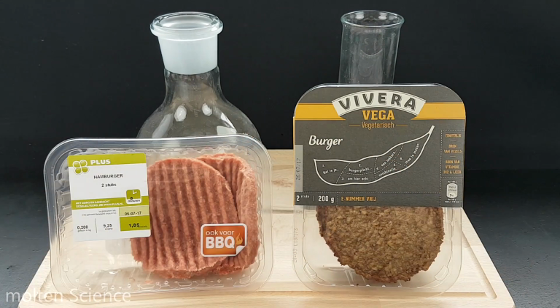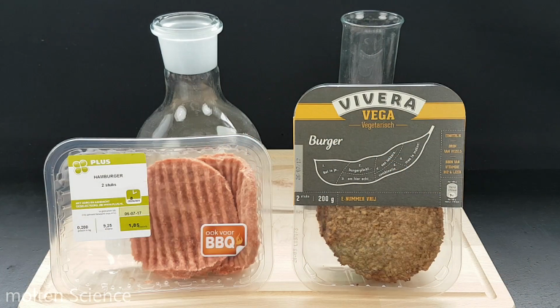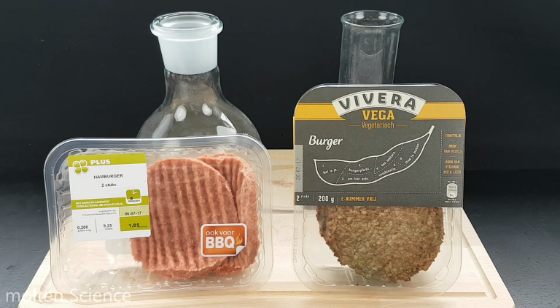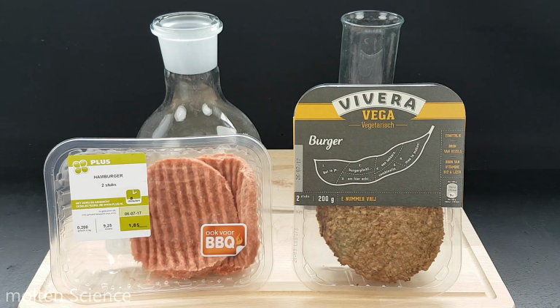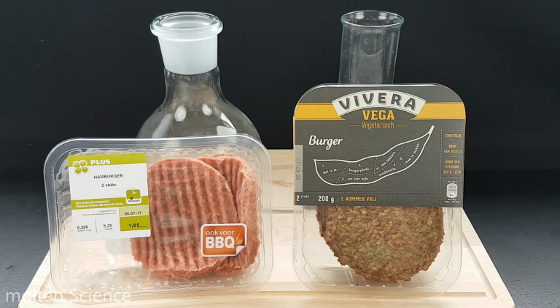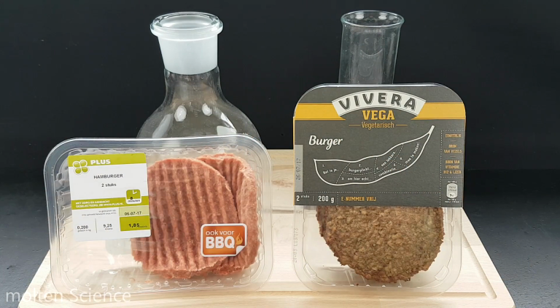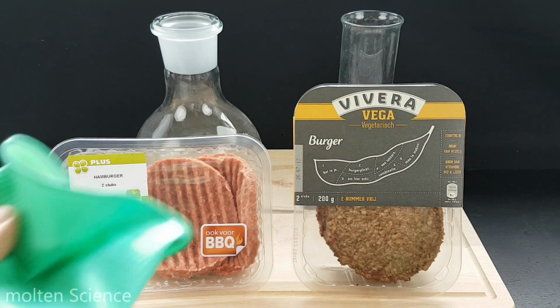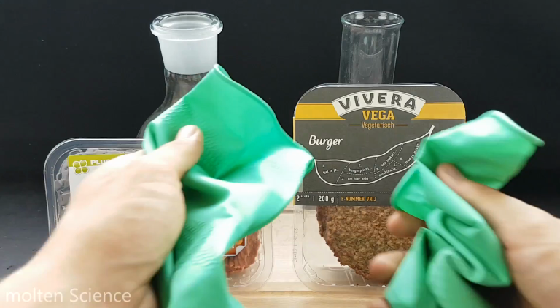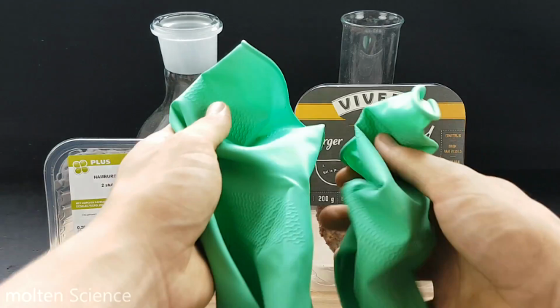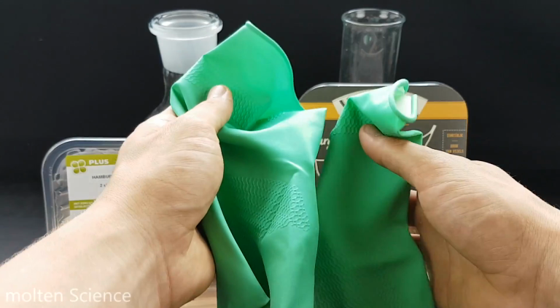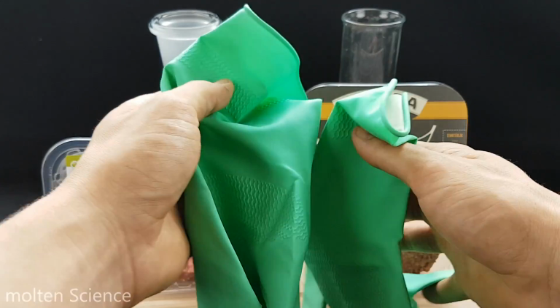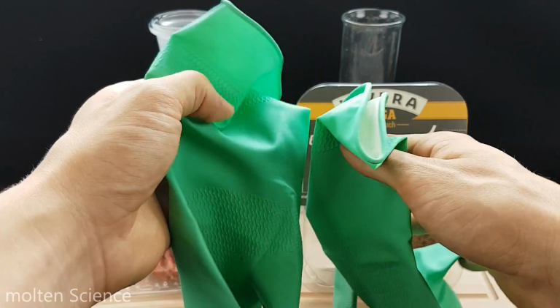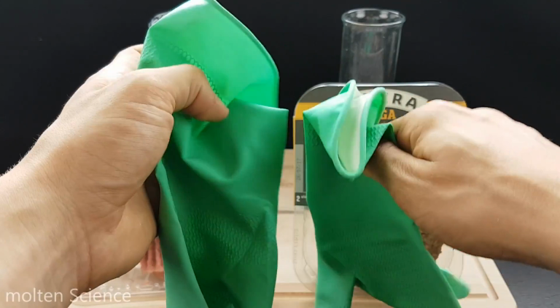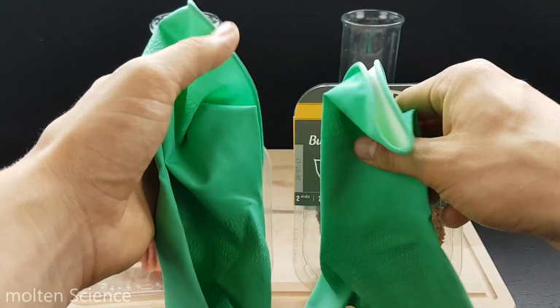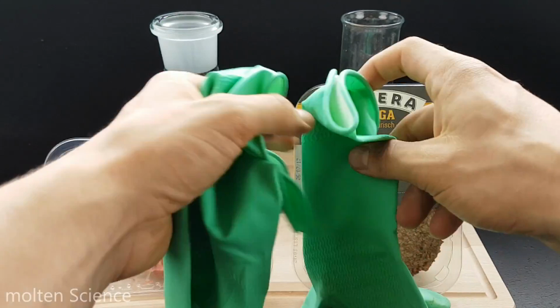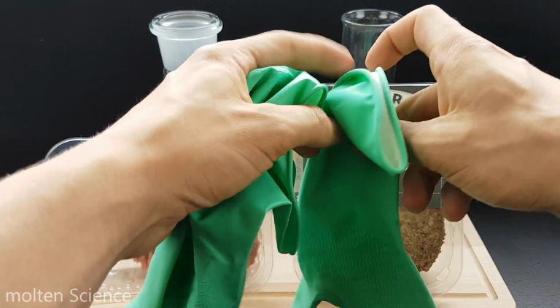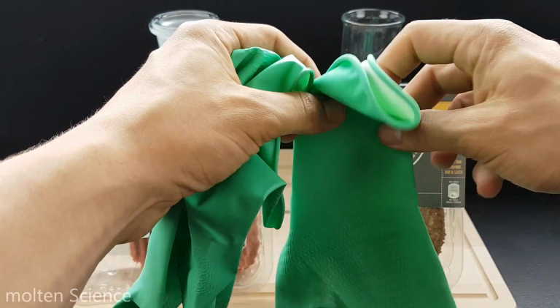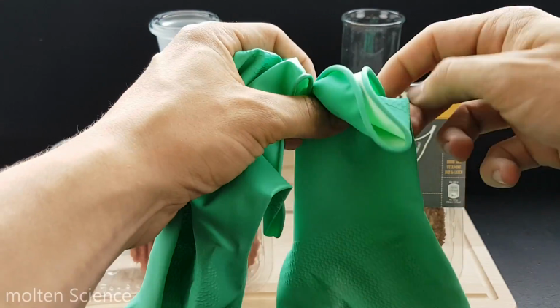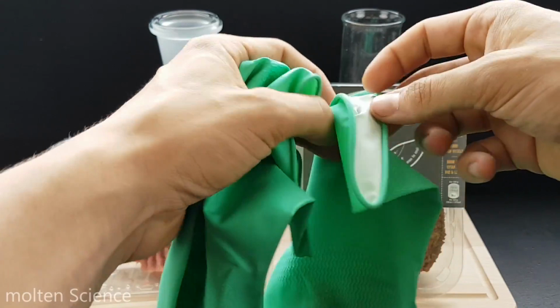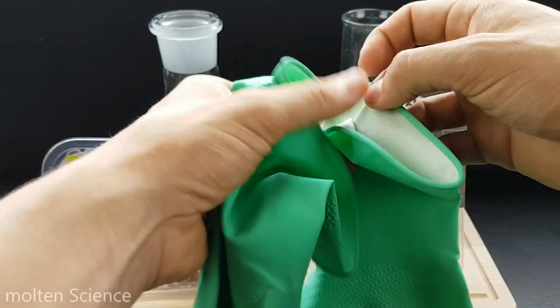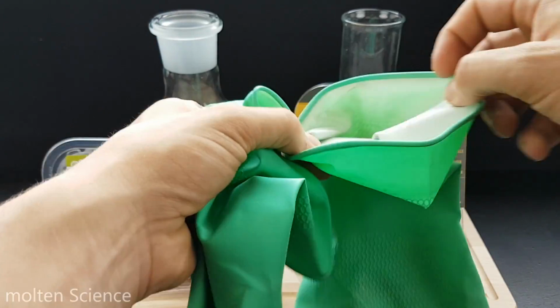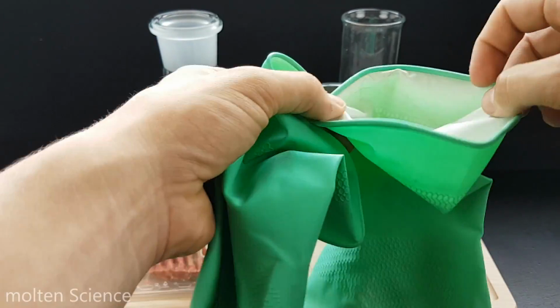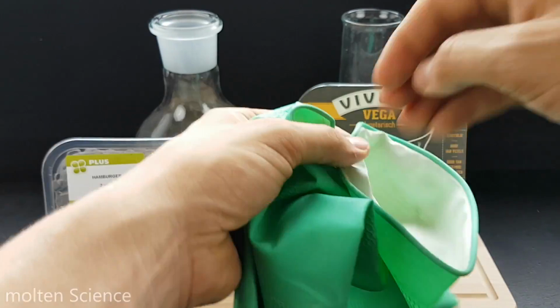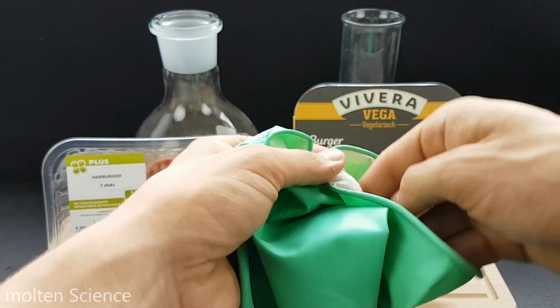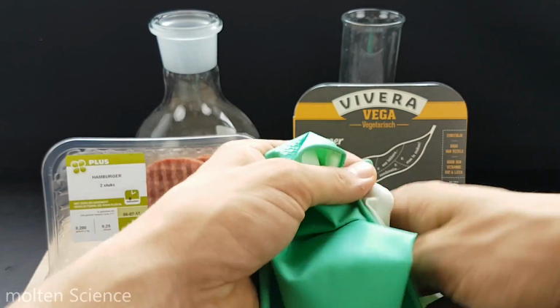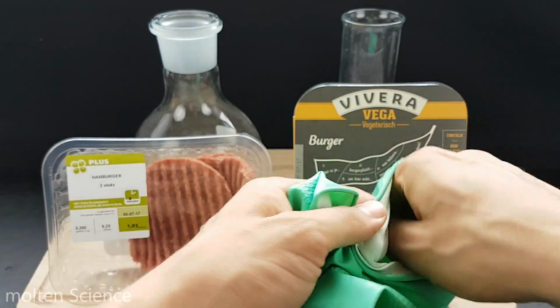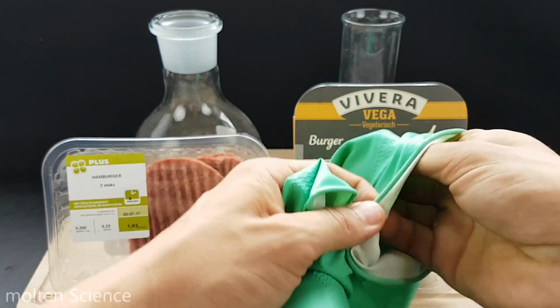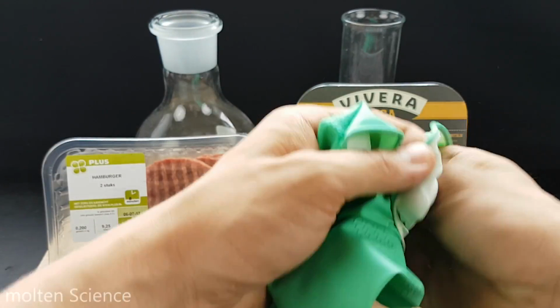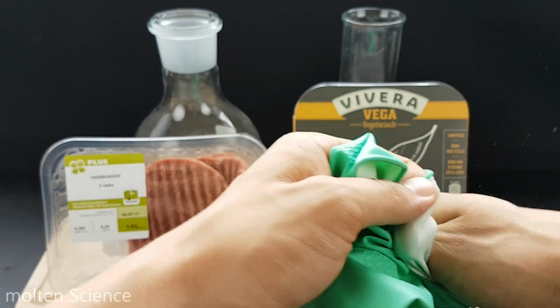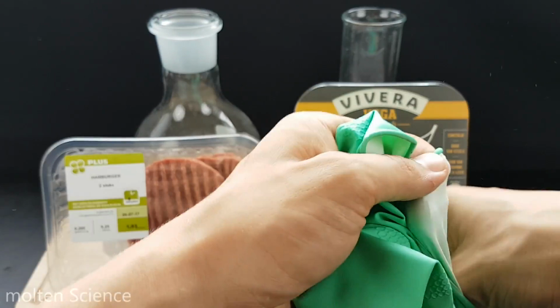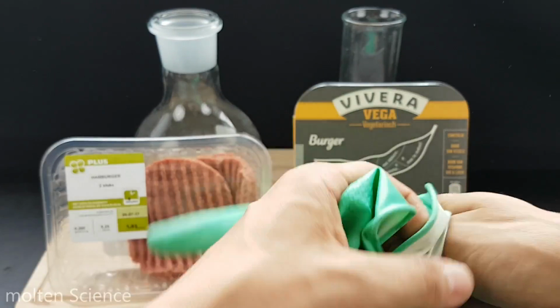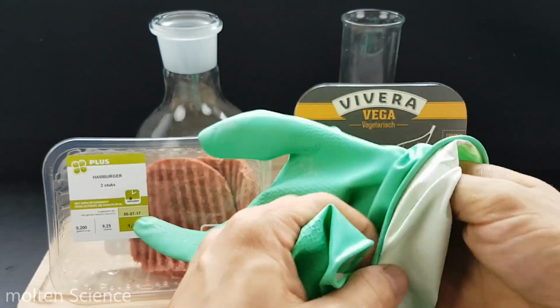And don't forget — let's put some gloves on, because everyone says it every video.